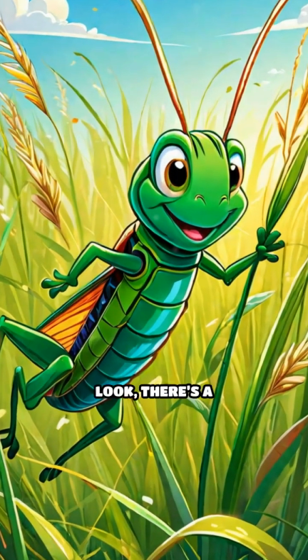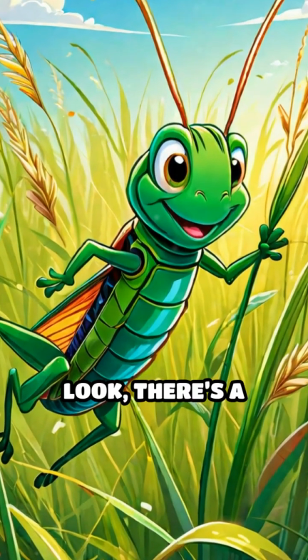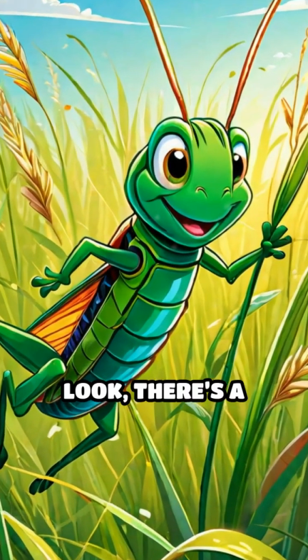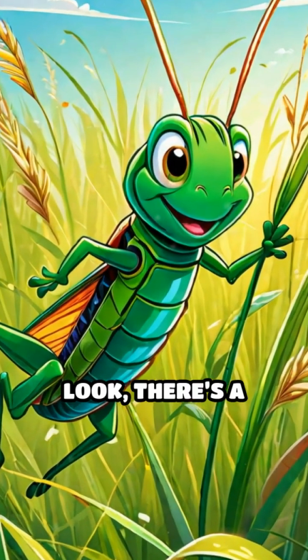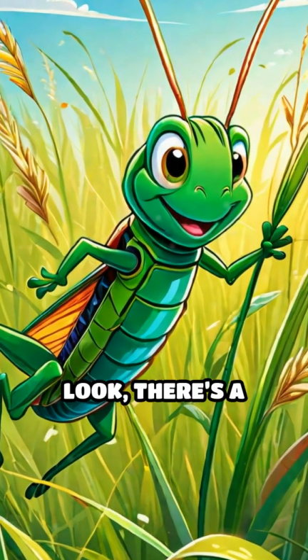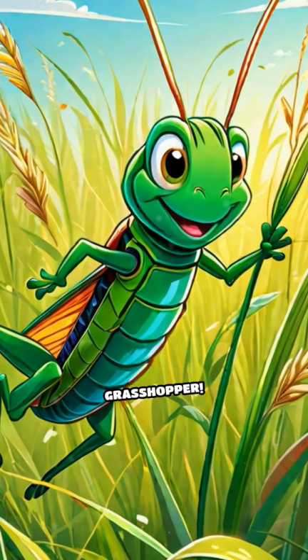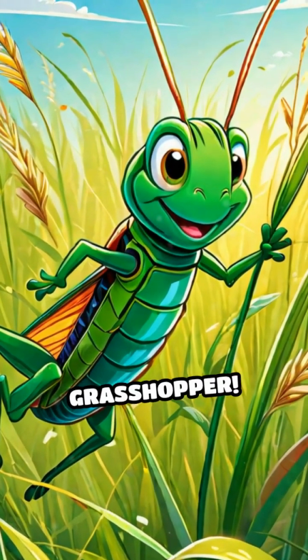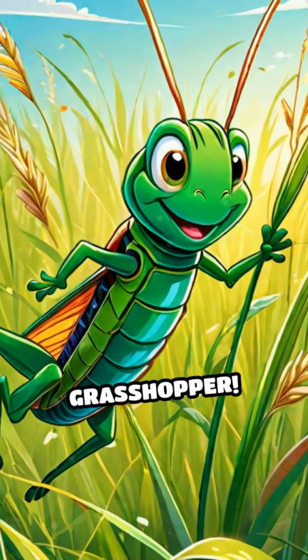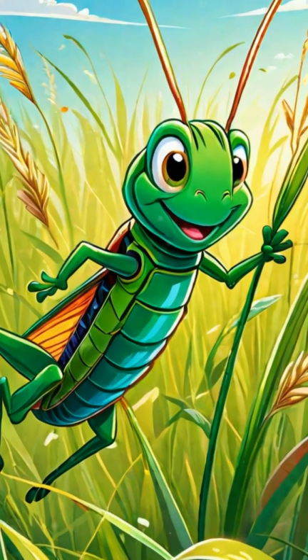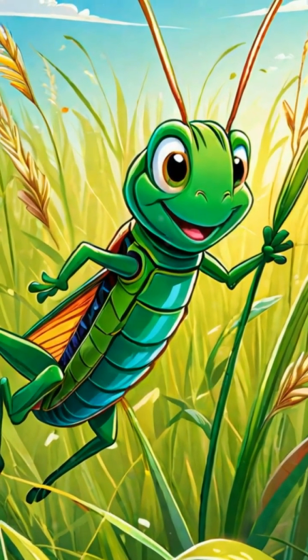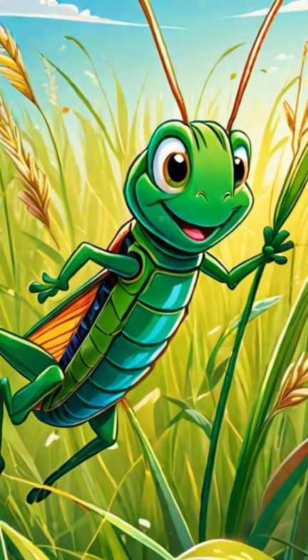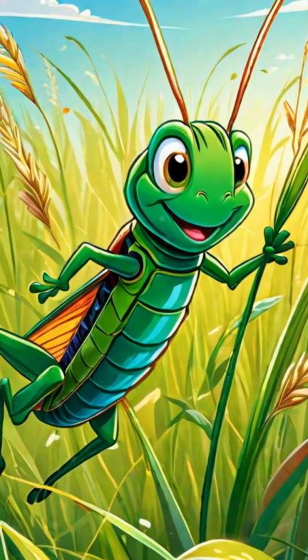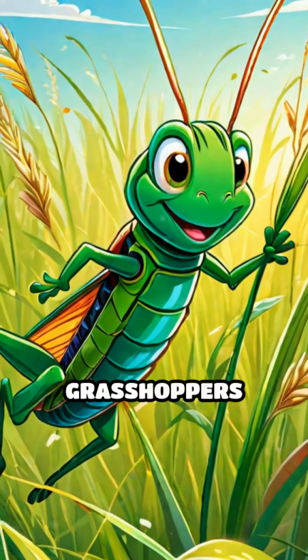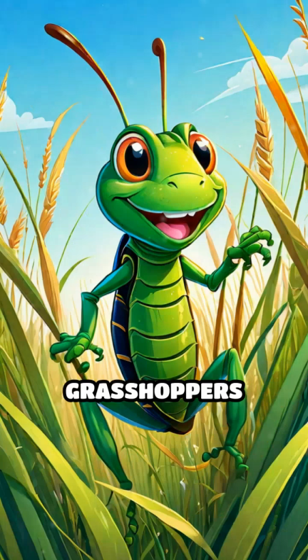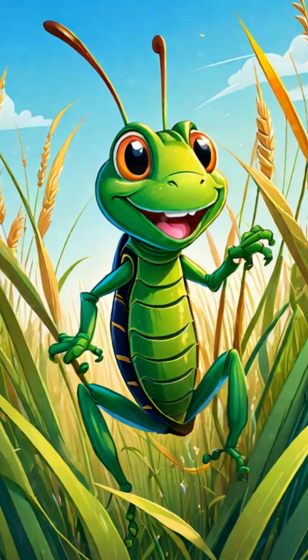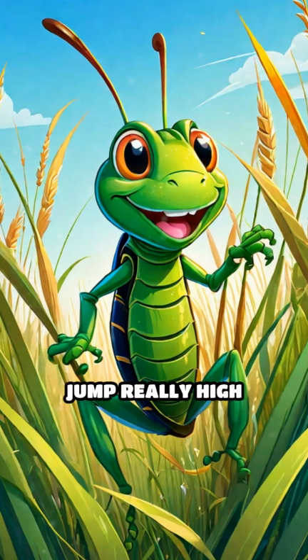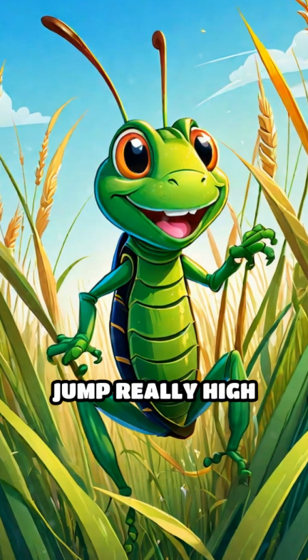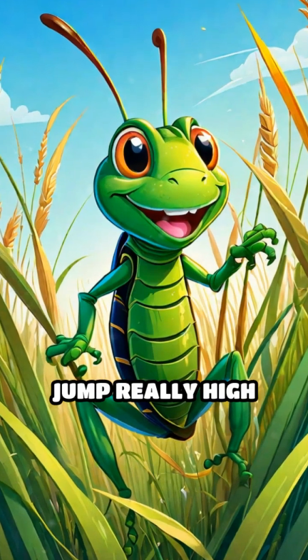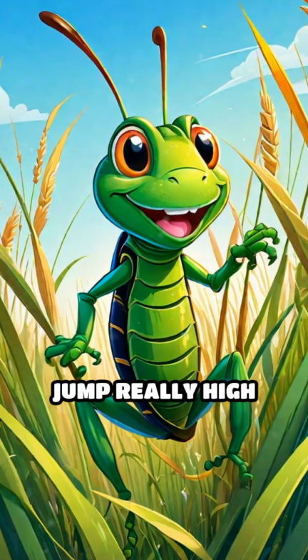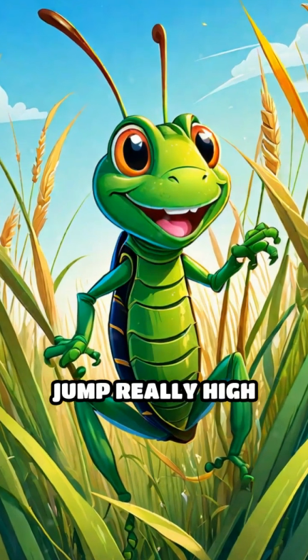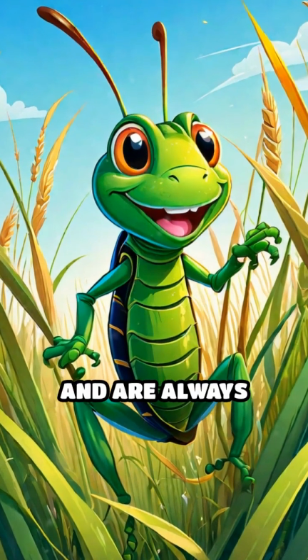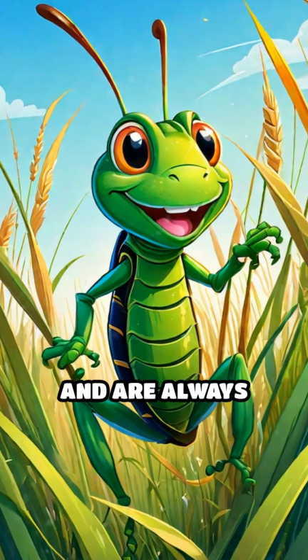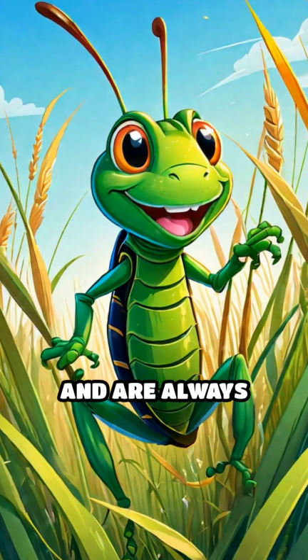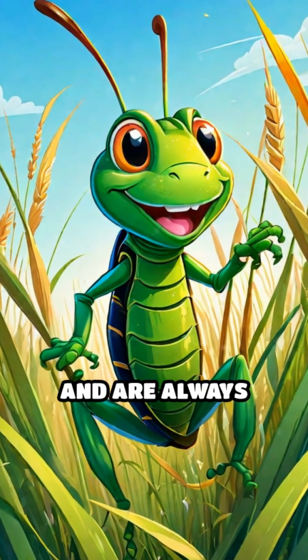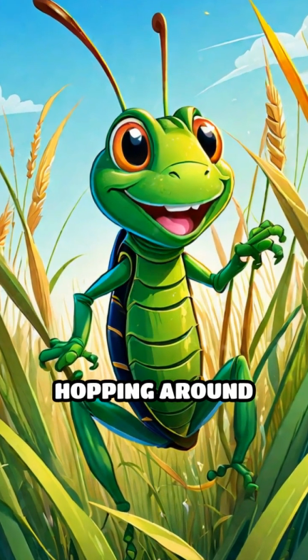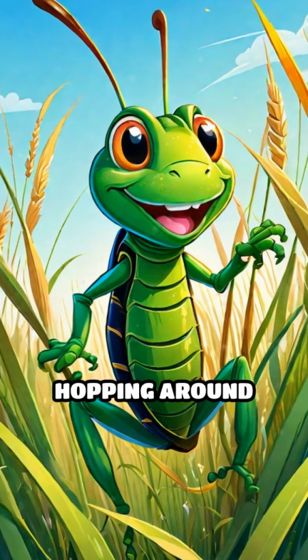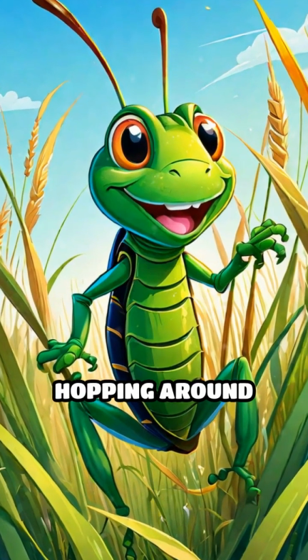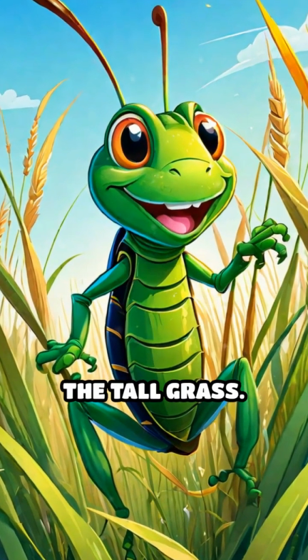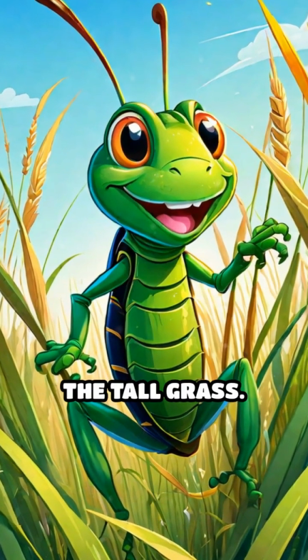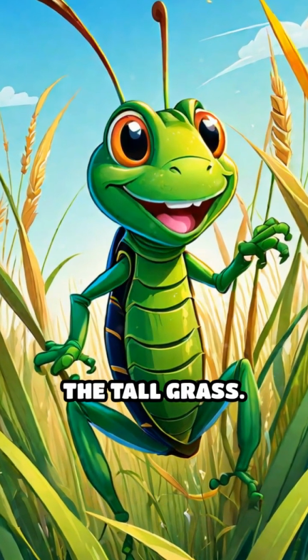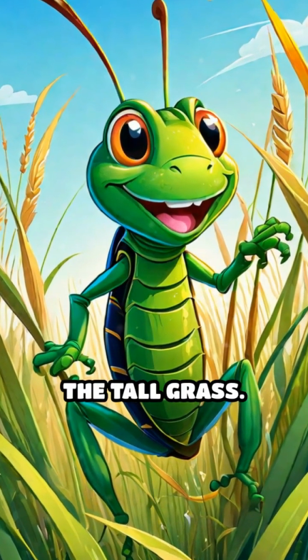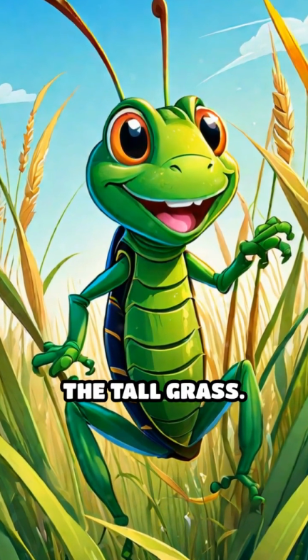Look, there's a grasshopper! Grasshoppers jump really high and are always hopping around the tall grass.